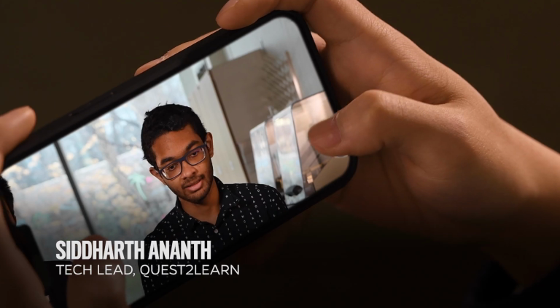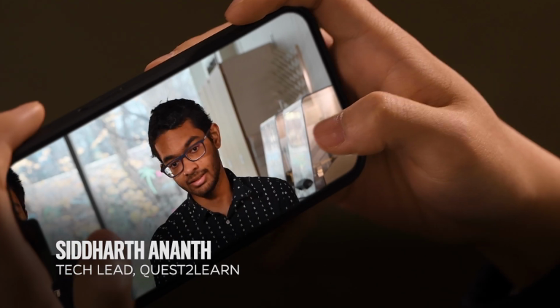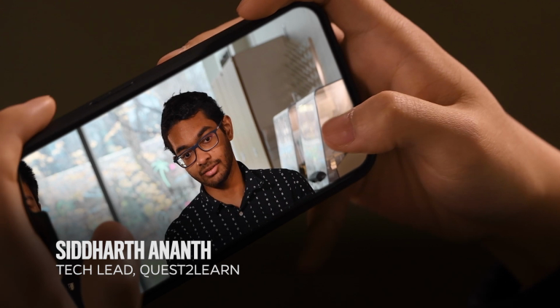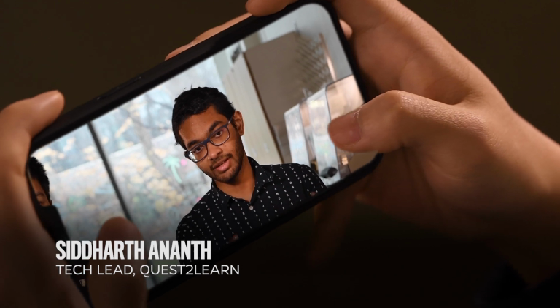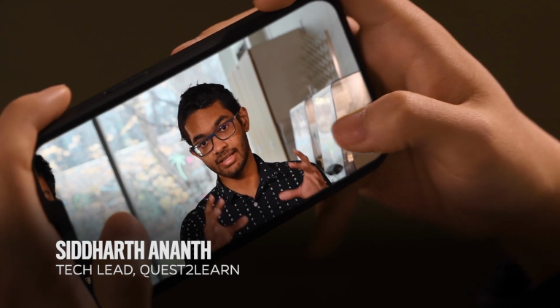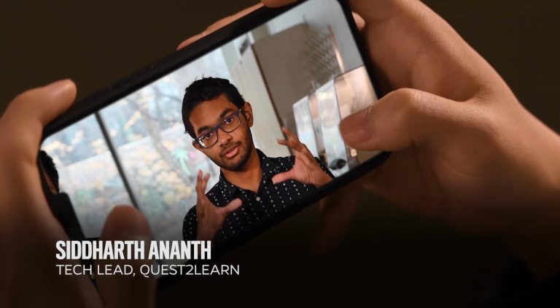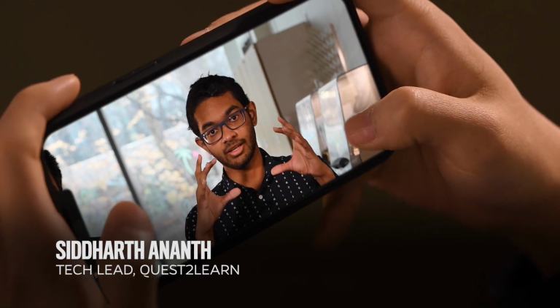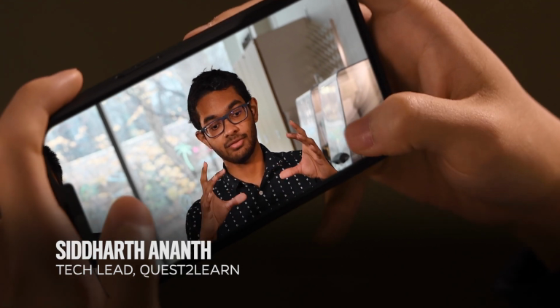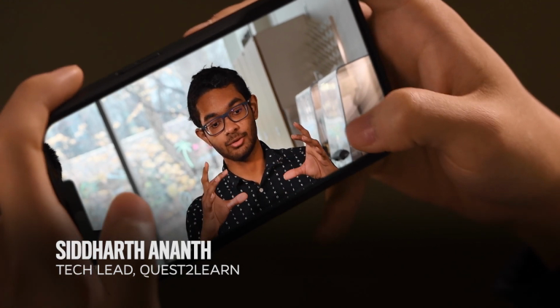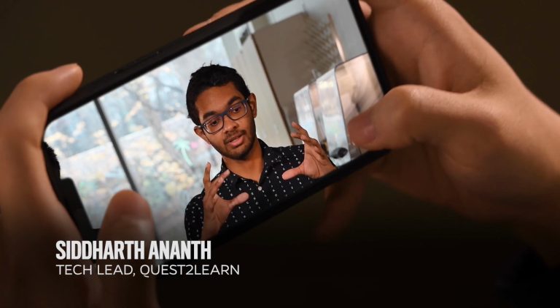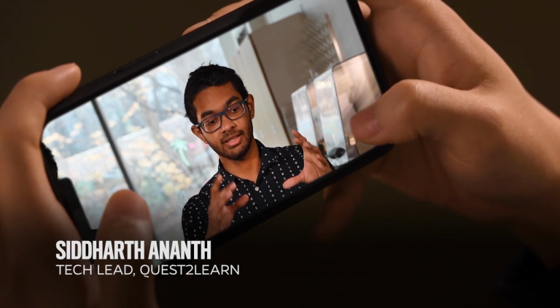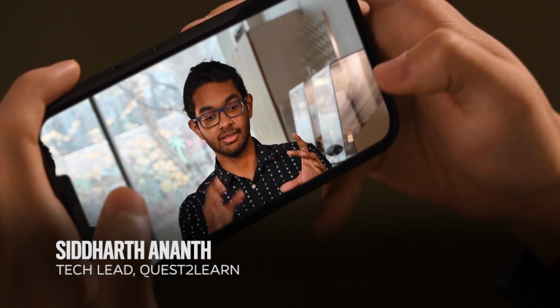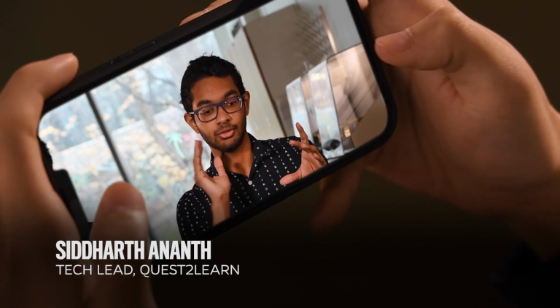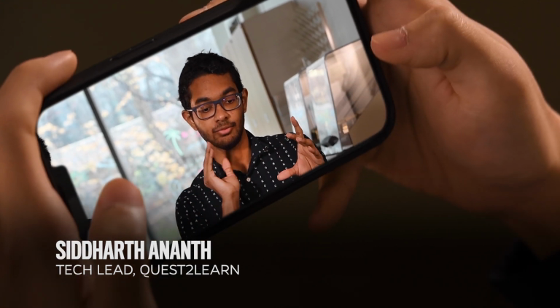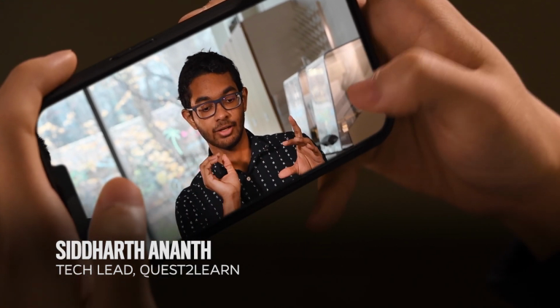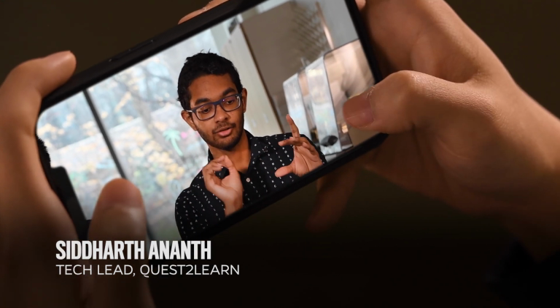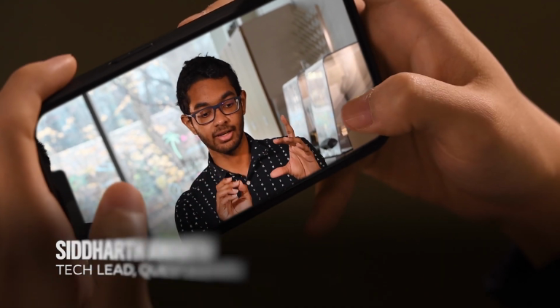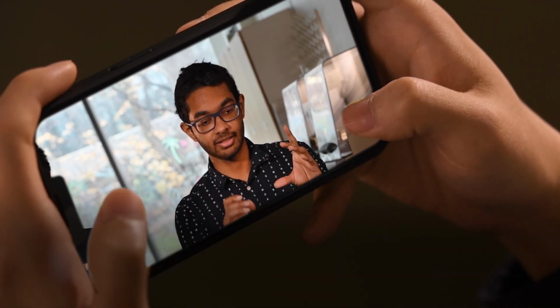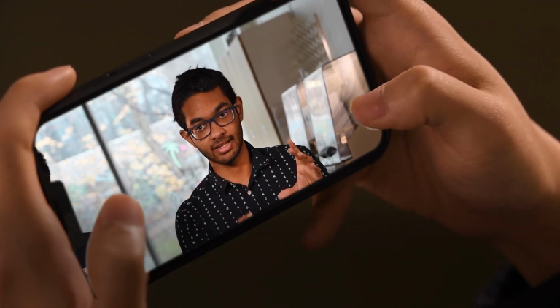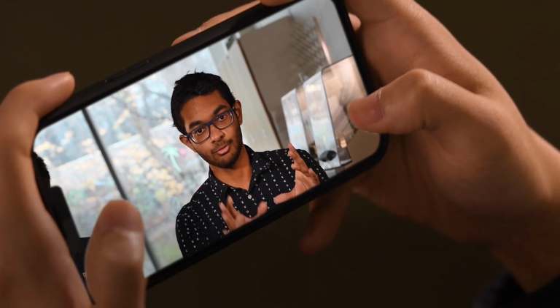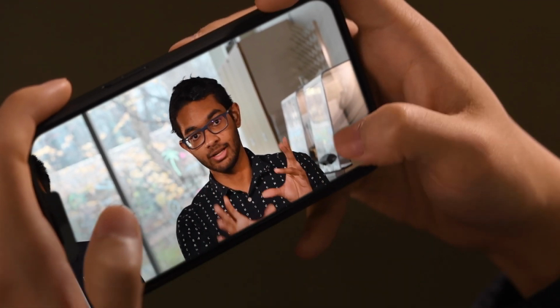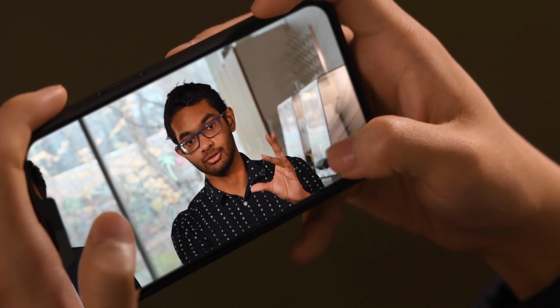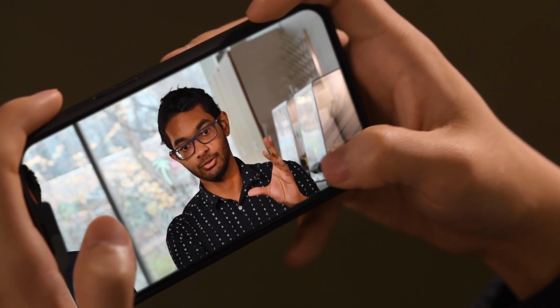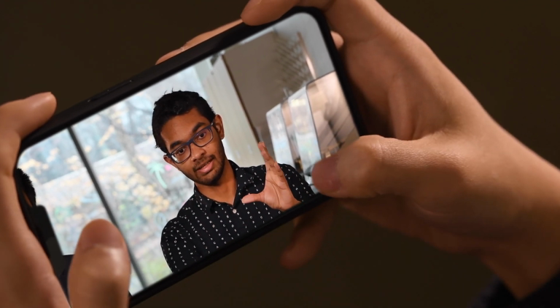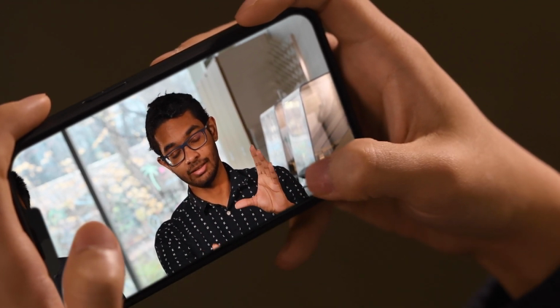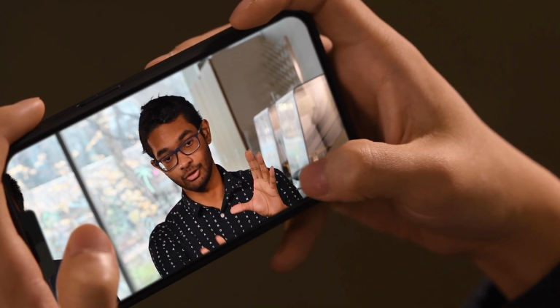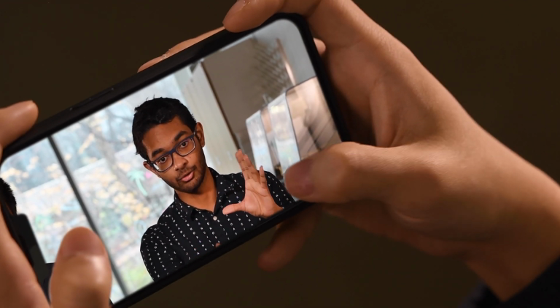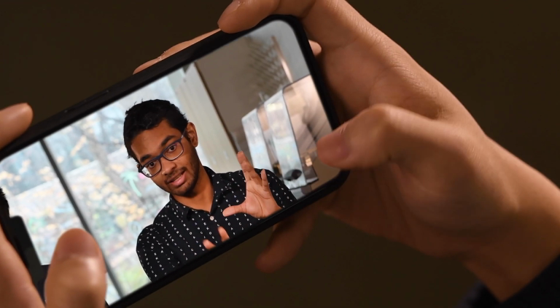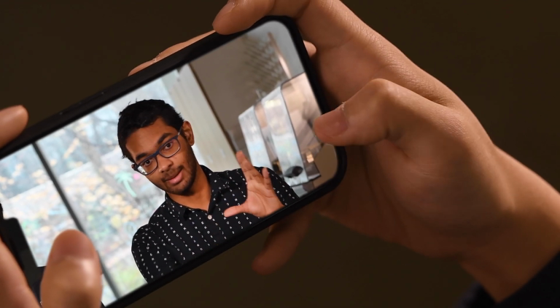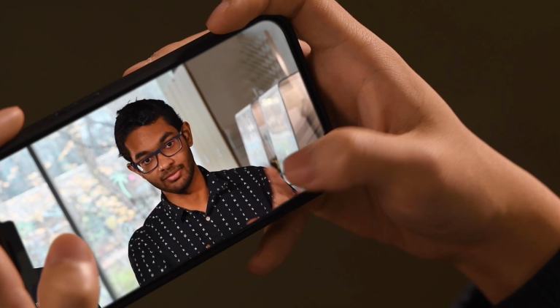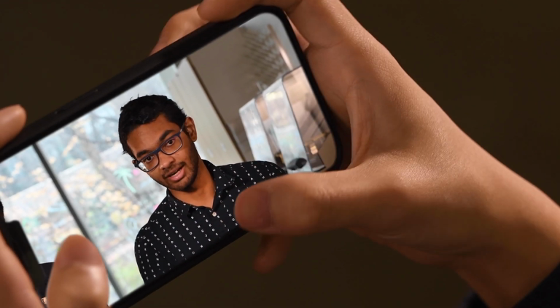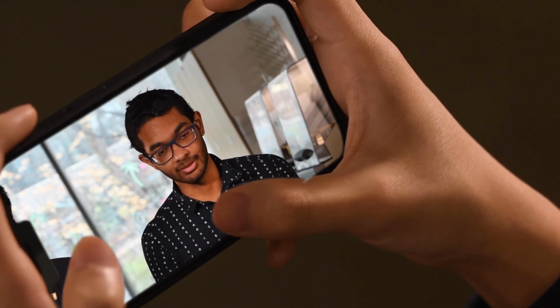Think of it as you take your phone and when you look at it, it's like a window to your own lab environment.